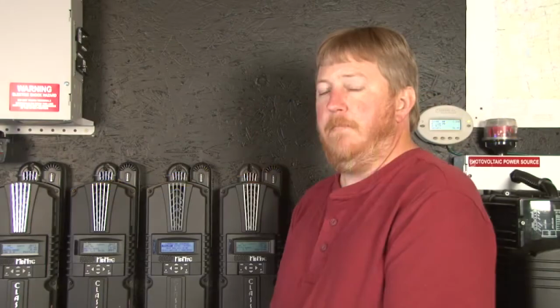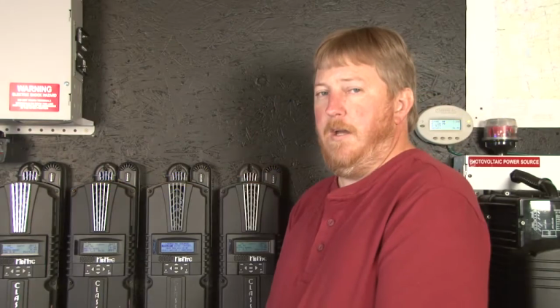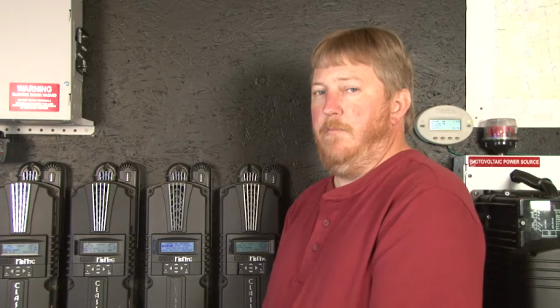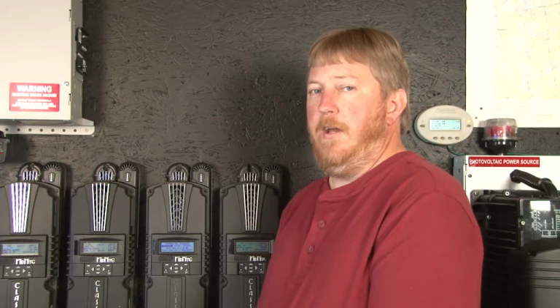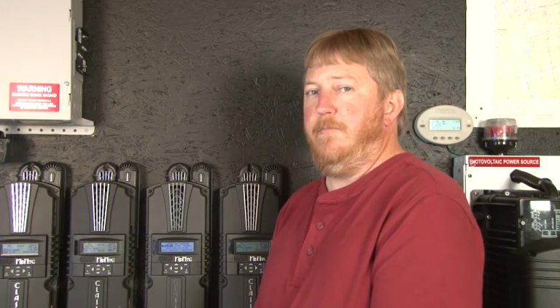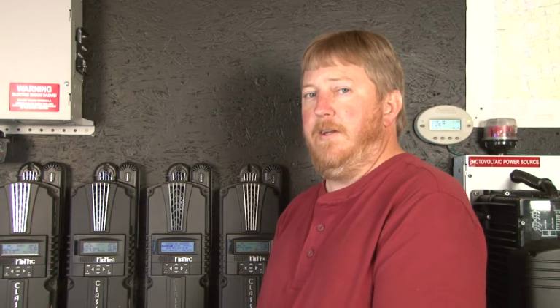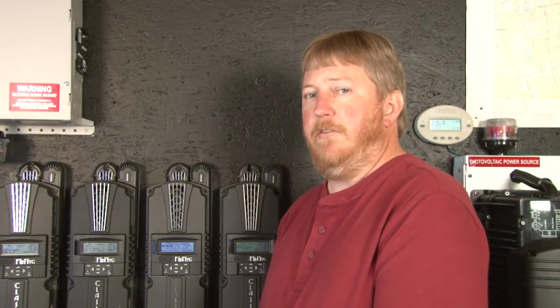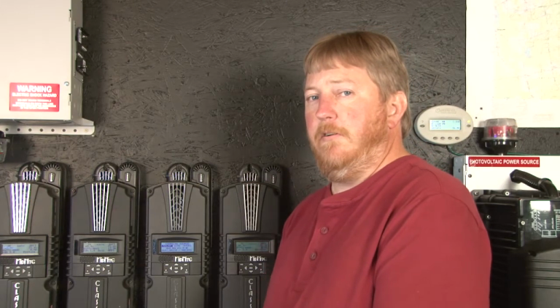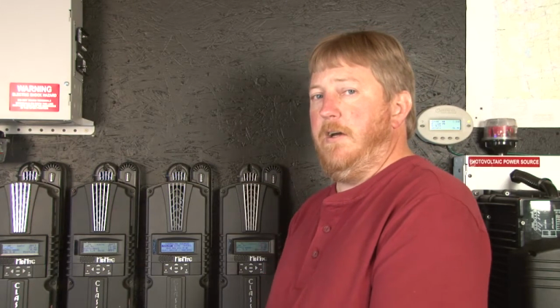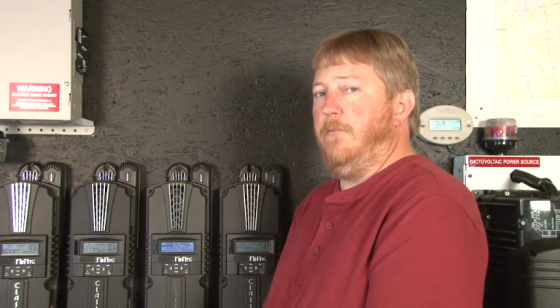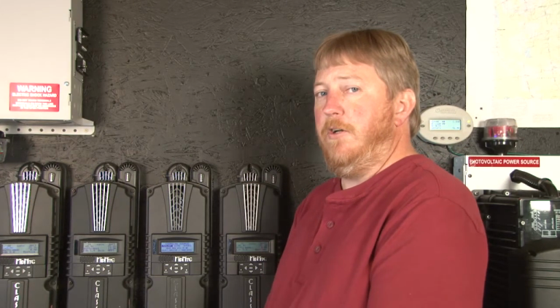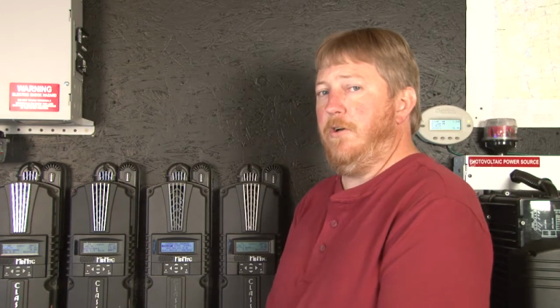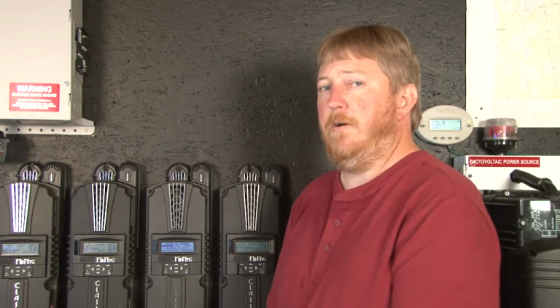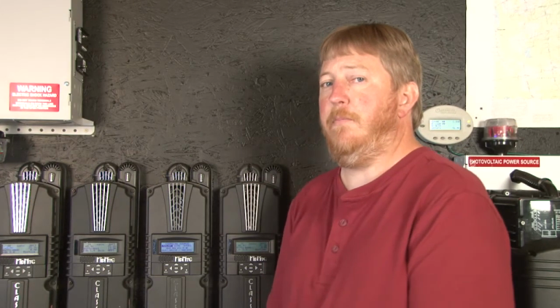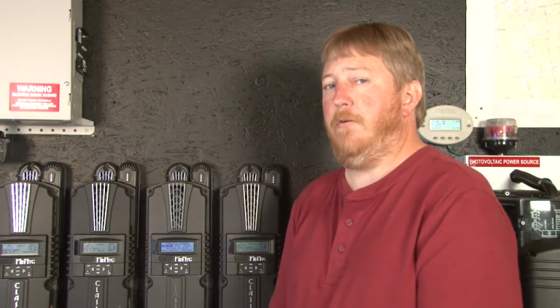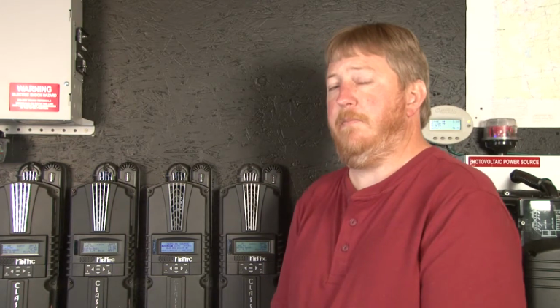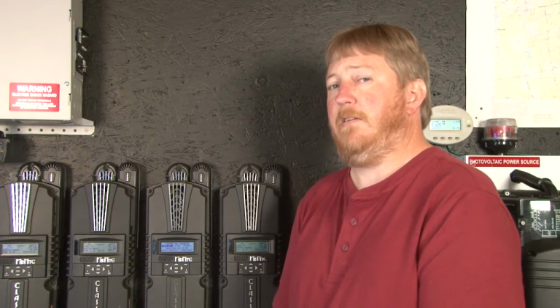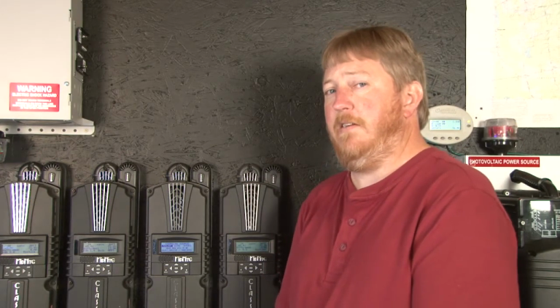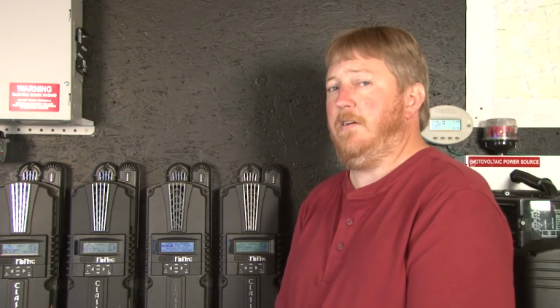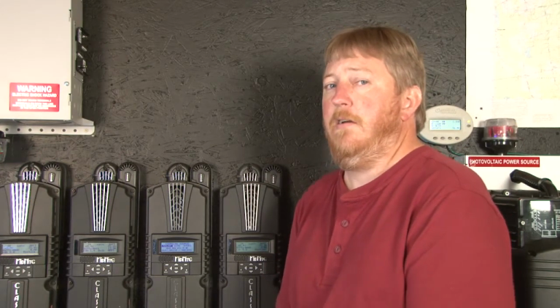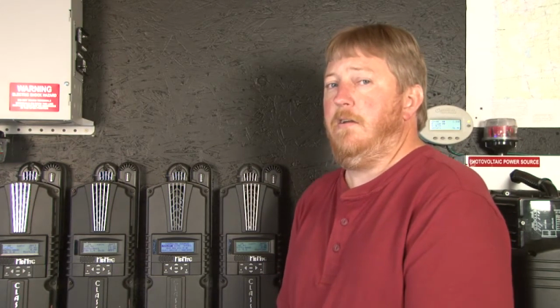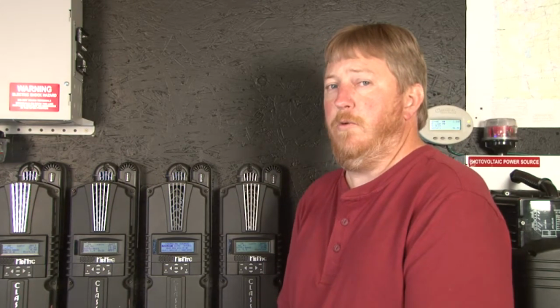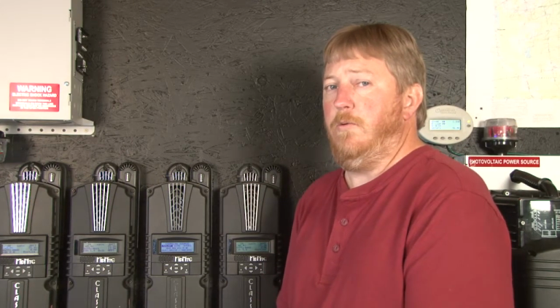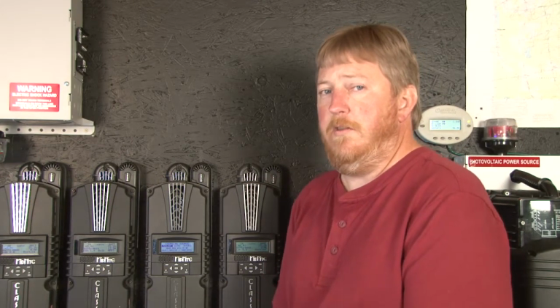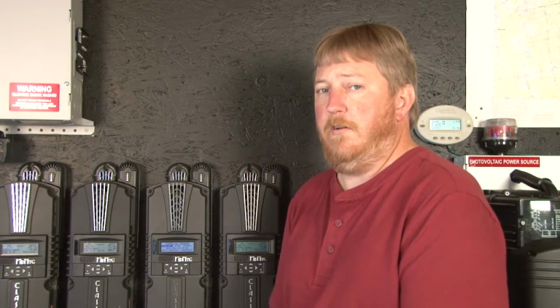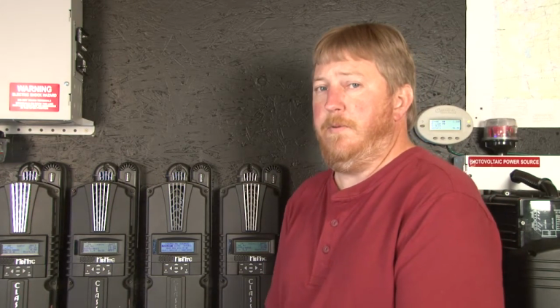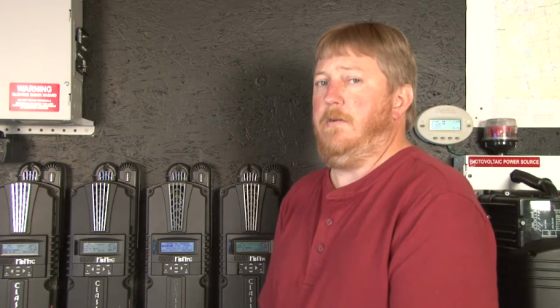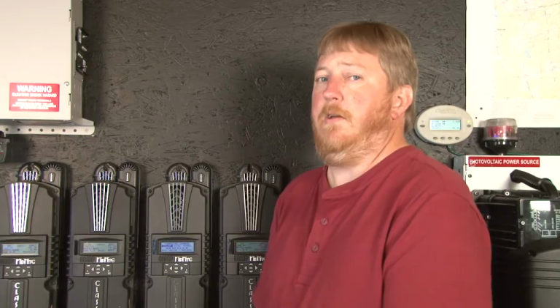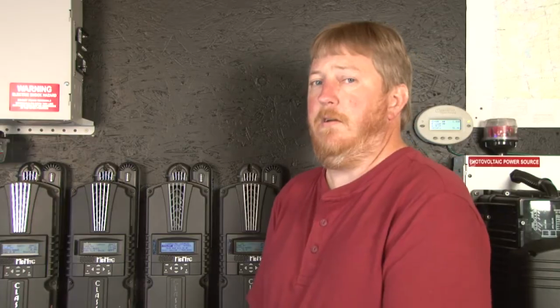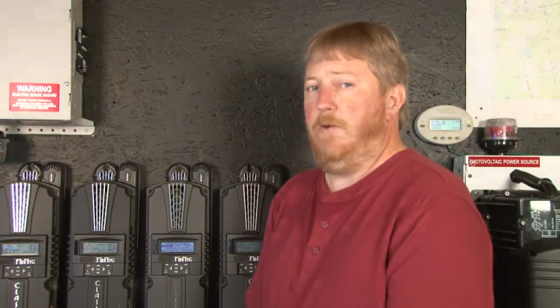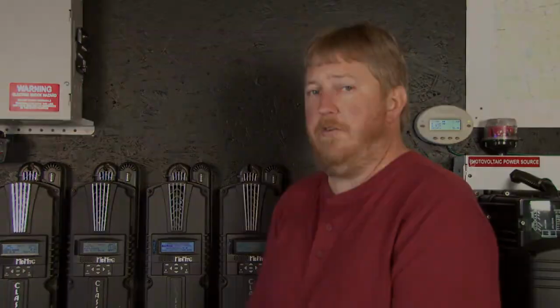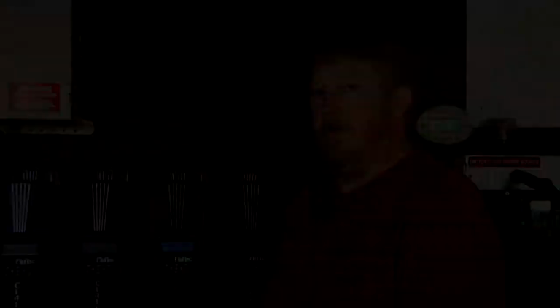Hi, I'm Ryan of Midnight Solar, and now I'm going to show you how to program the classic to work with your clipper and your wind turbine.